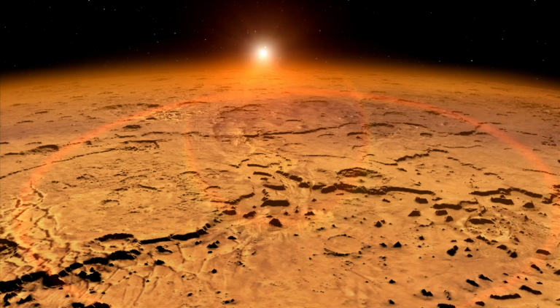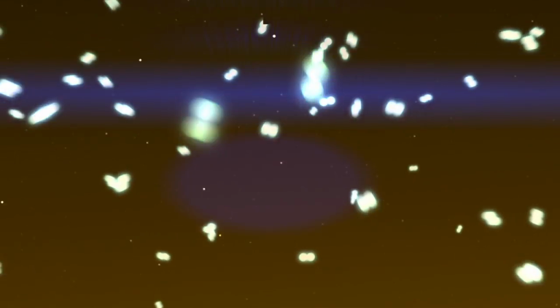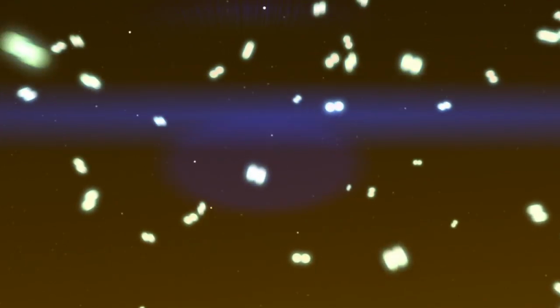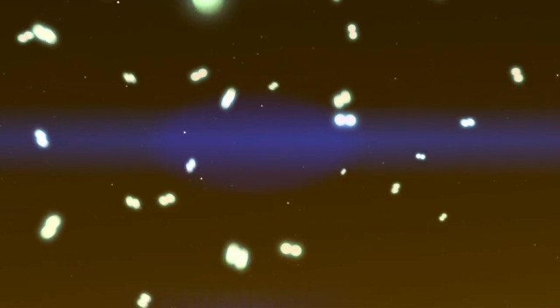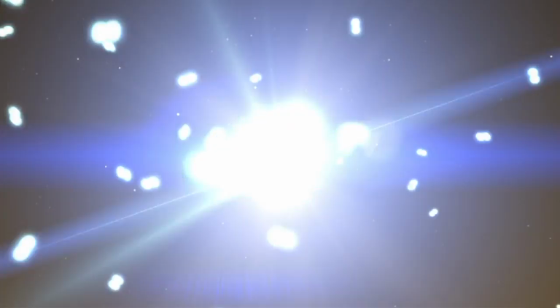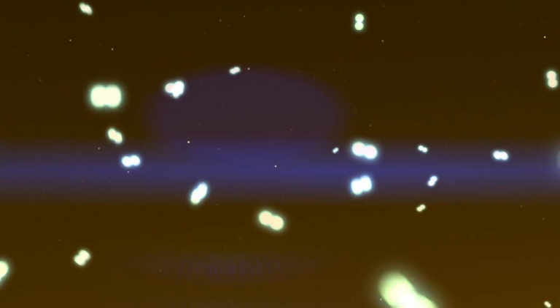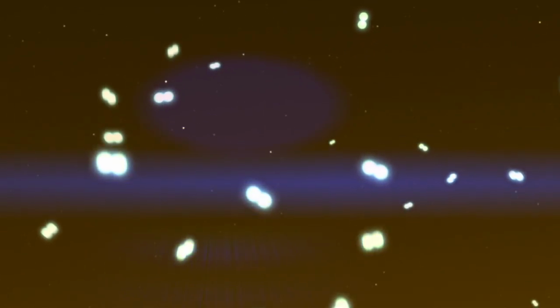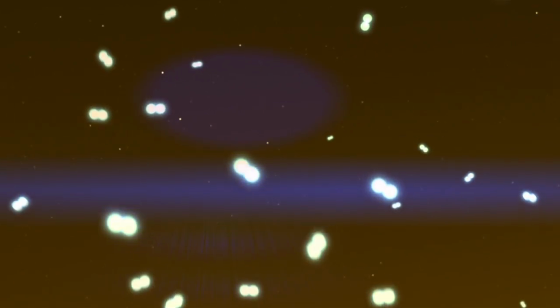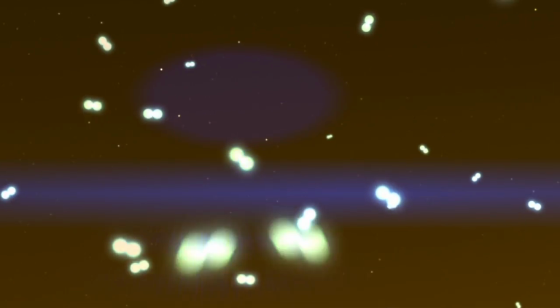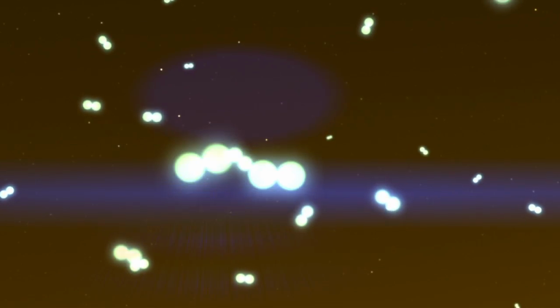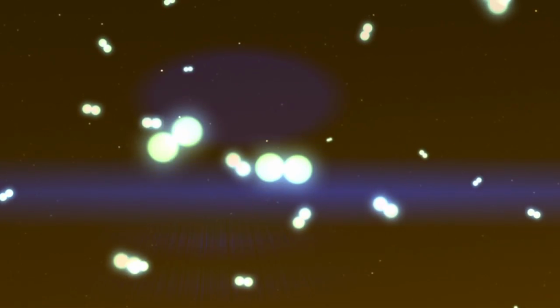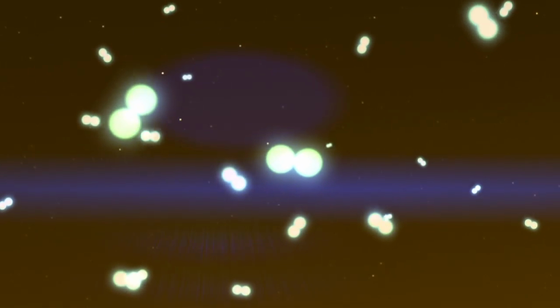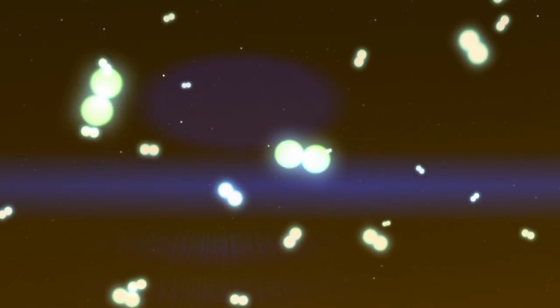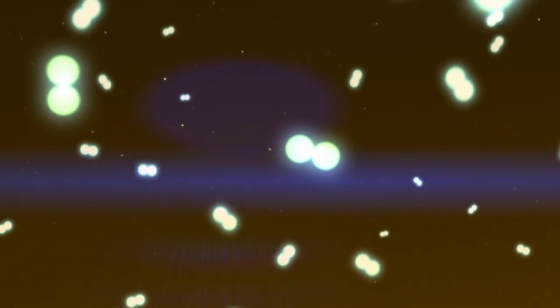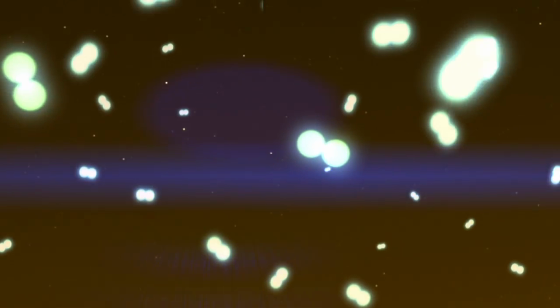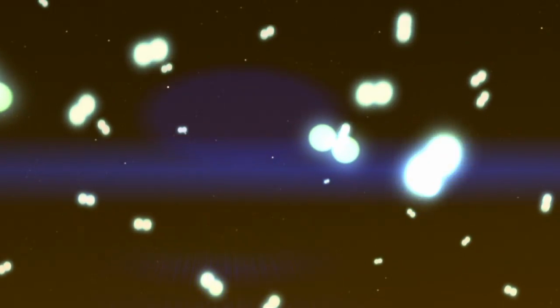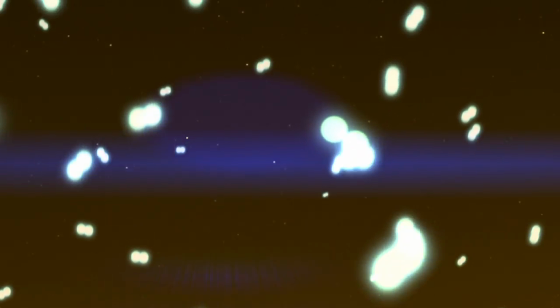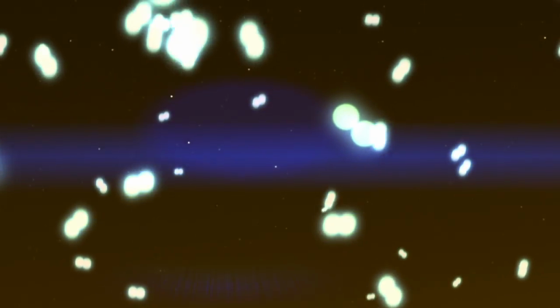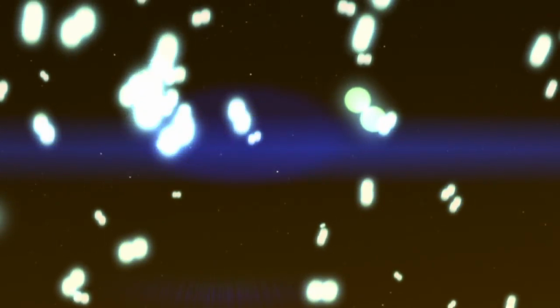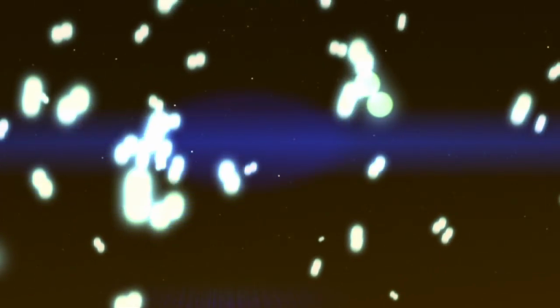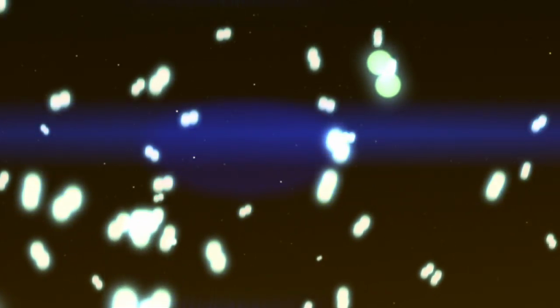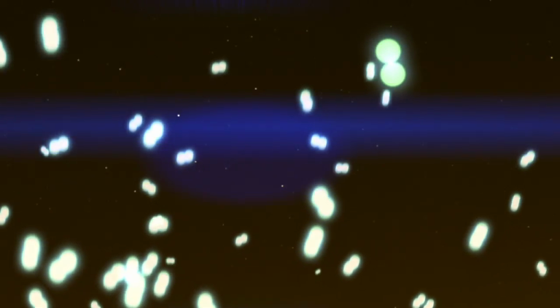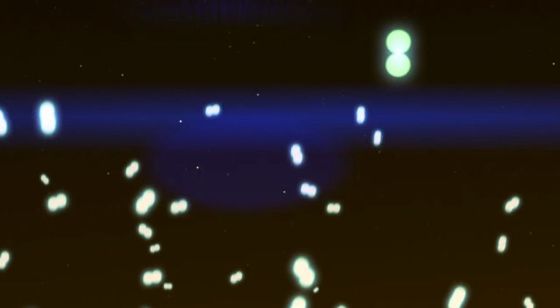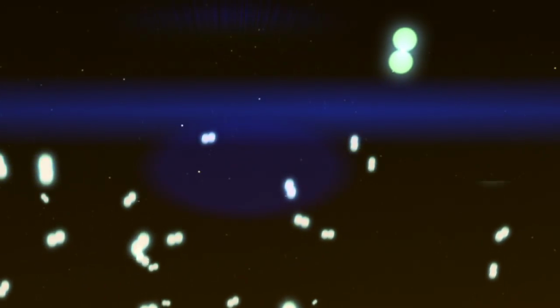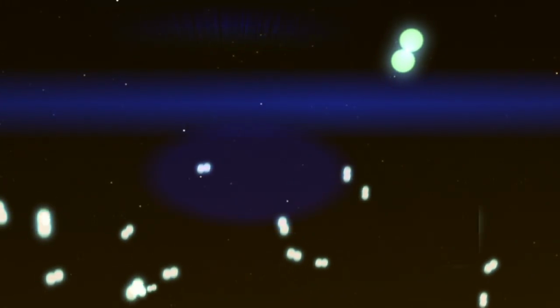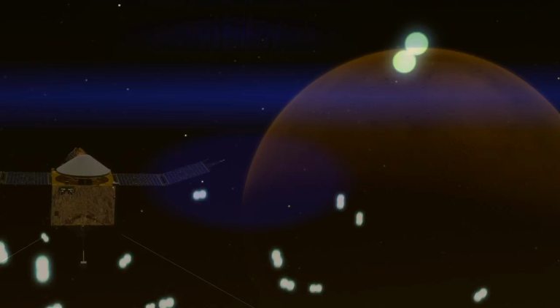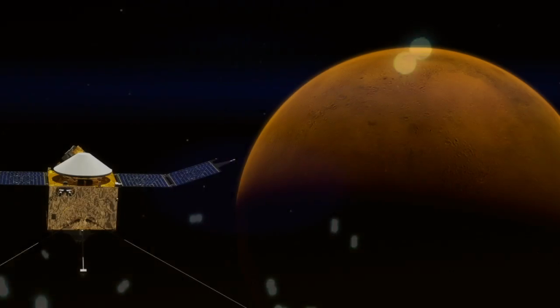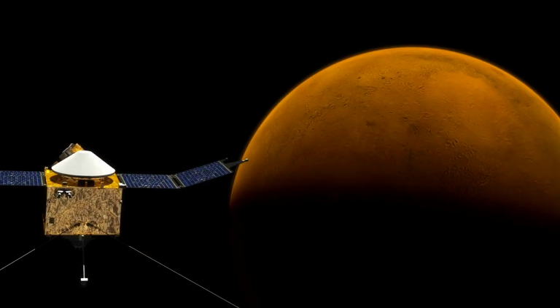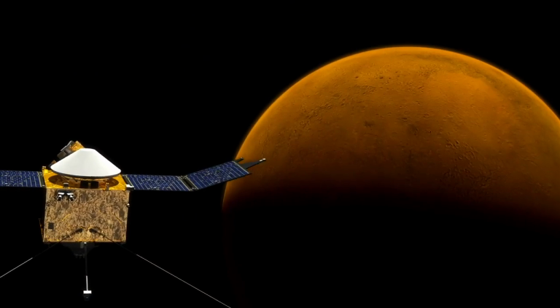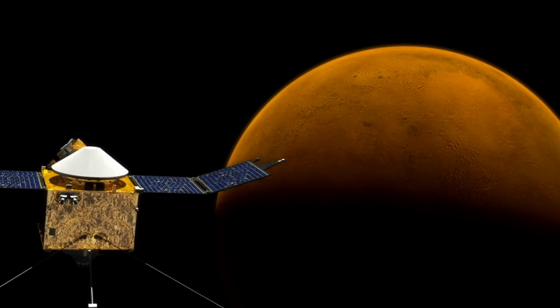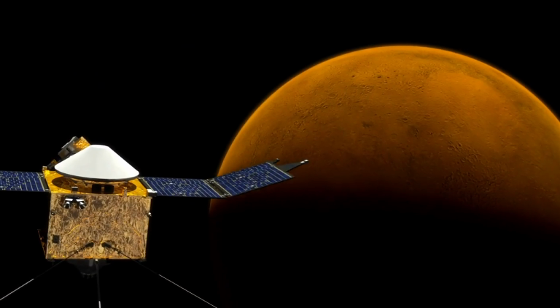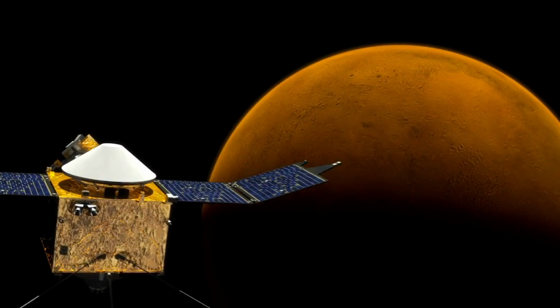This has been done before in the lower atmosphere, but it's never been done in the upper atmosphere where the escape is actually occurring, so that's going to be a first for MAVEN.